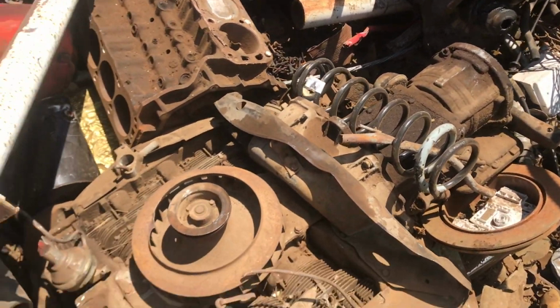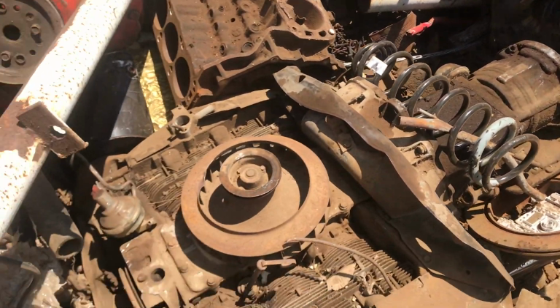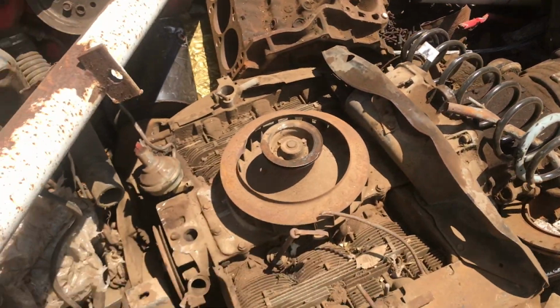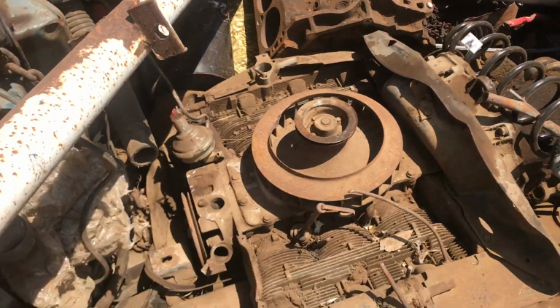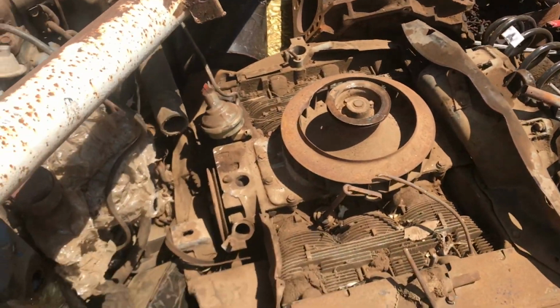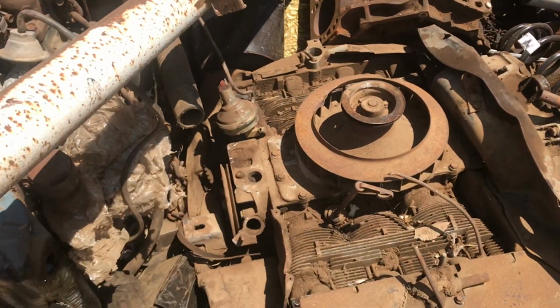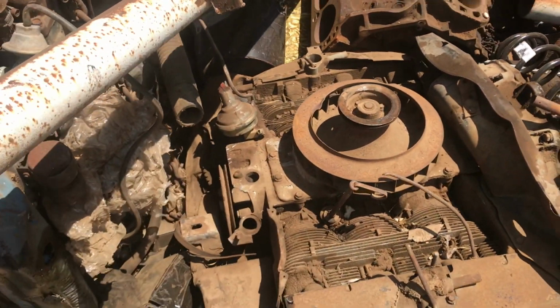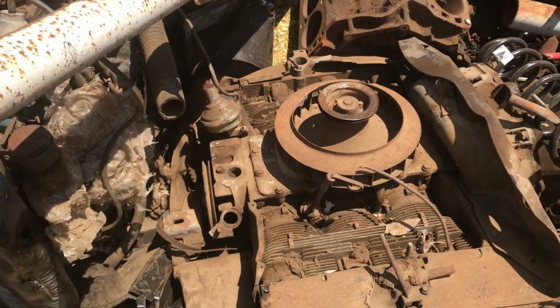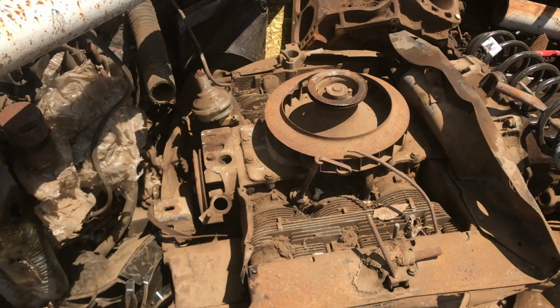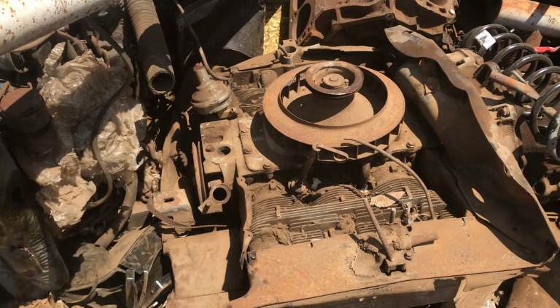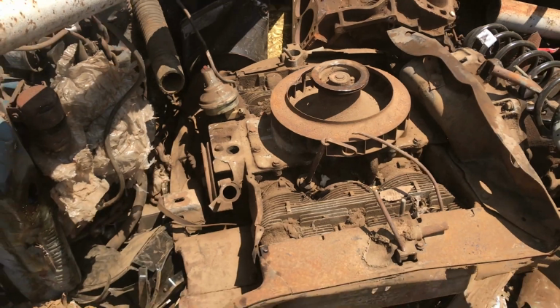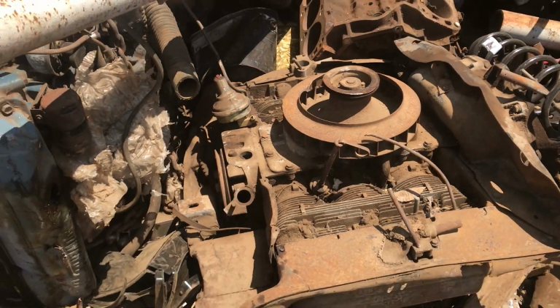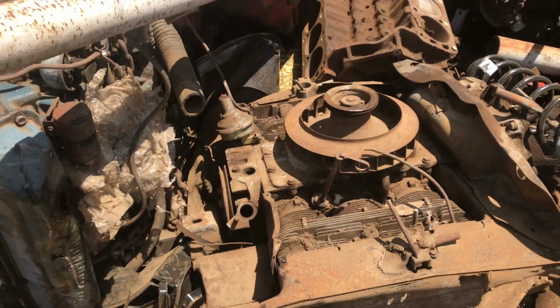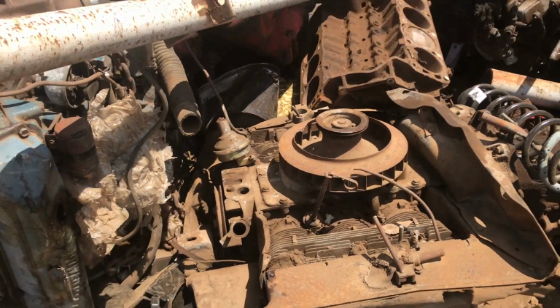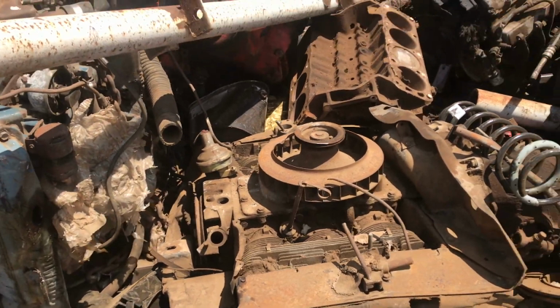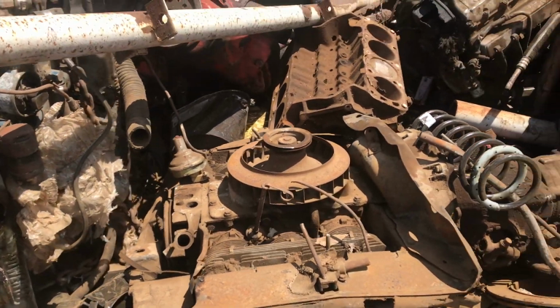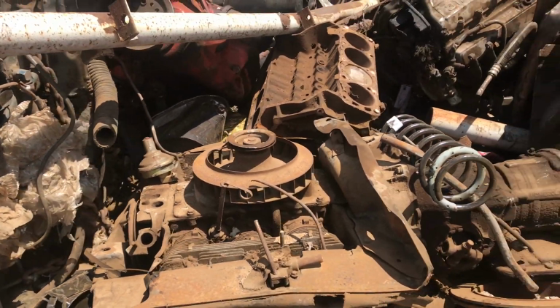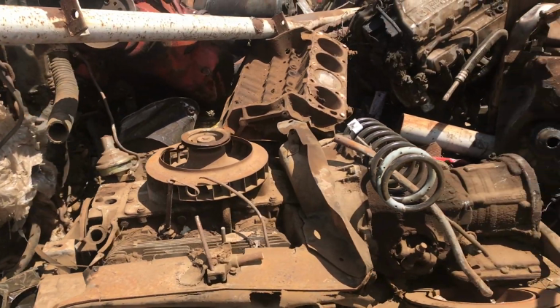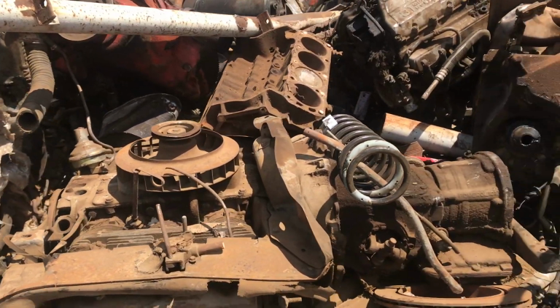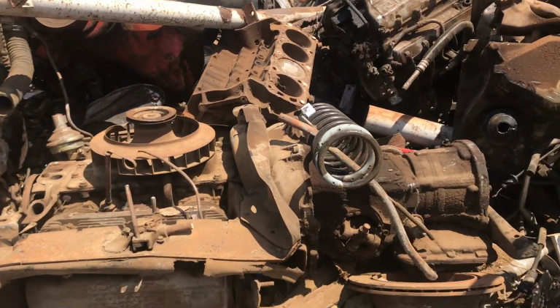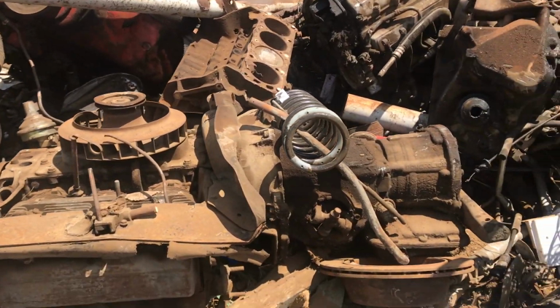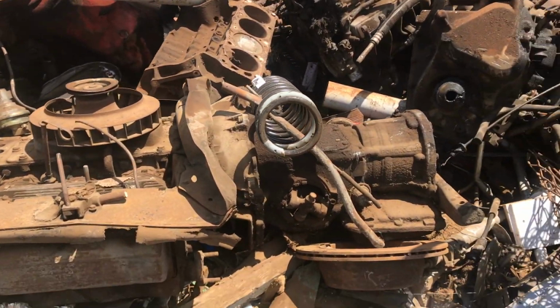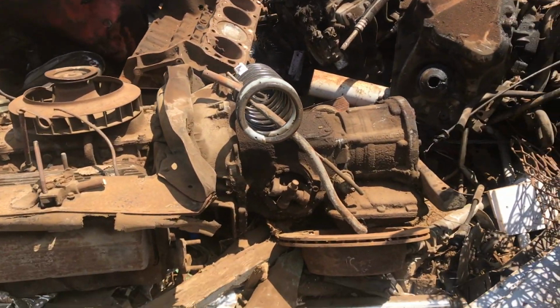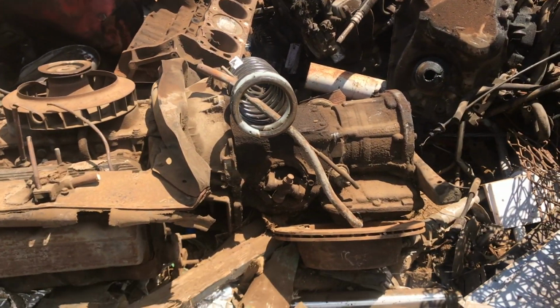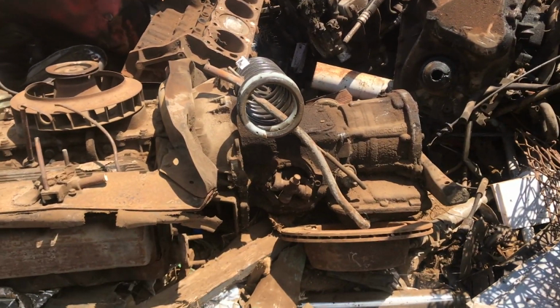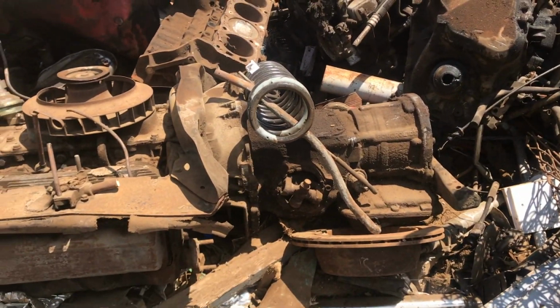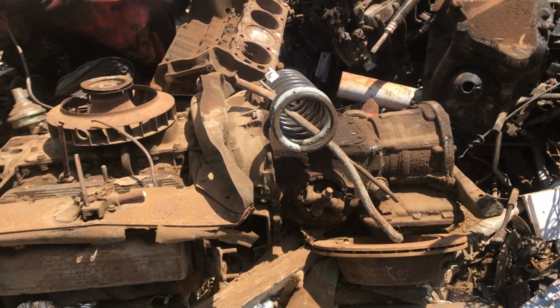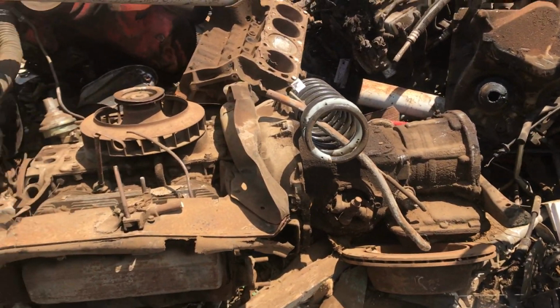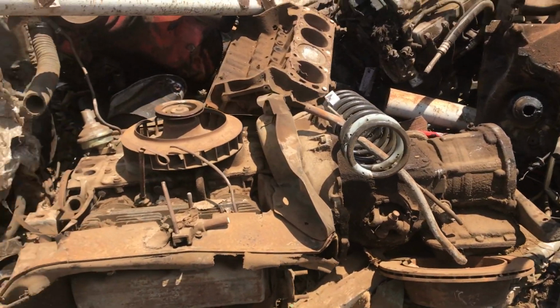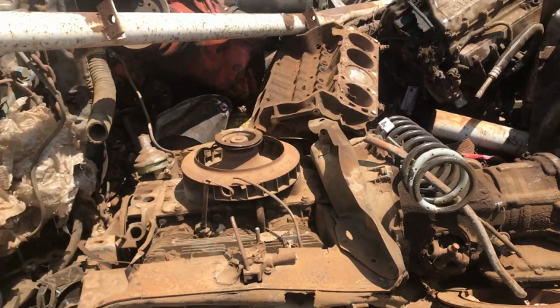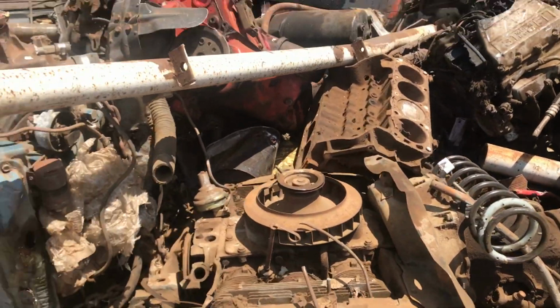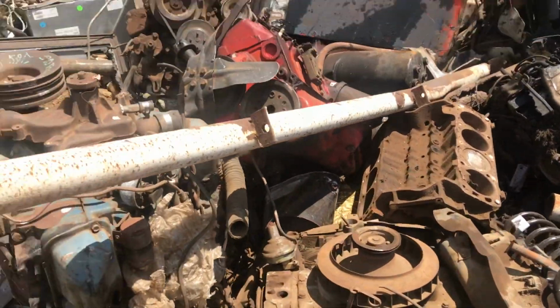Just scrap everywhere. I like going to the scrapyard, and I go a couple of times a month — a week.